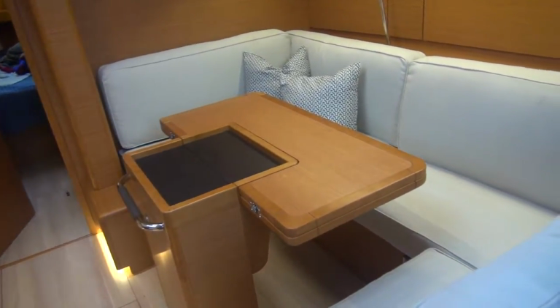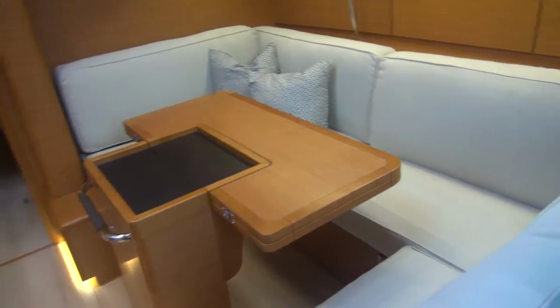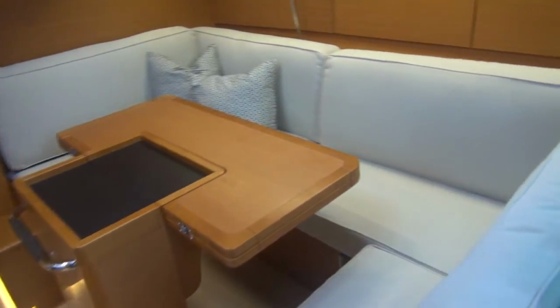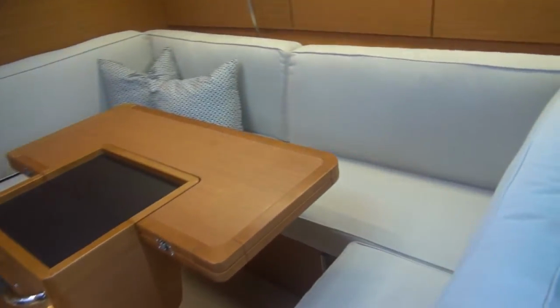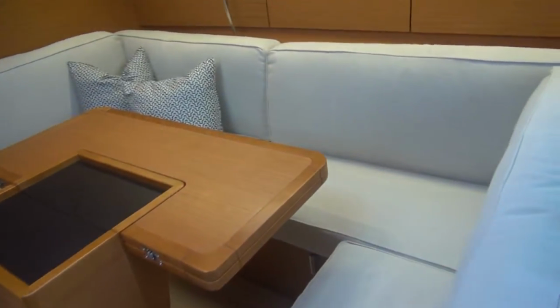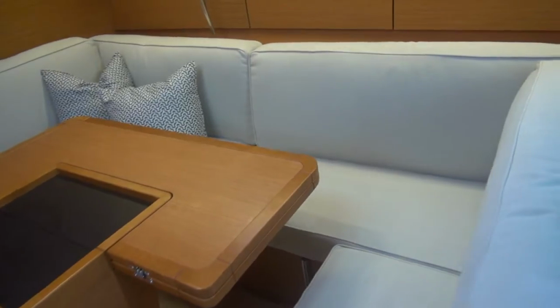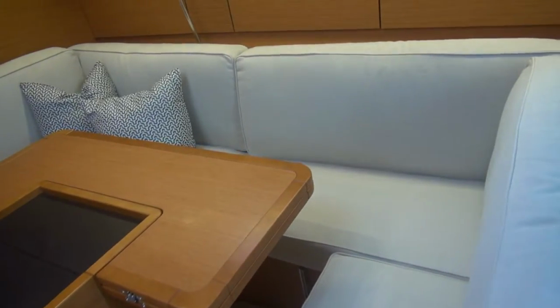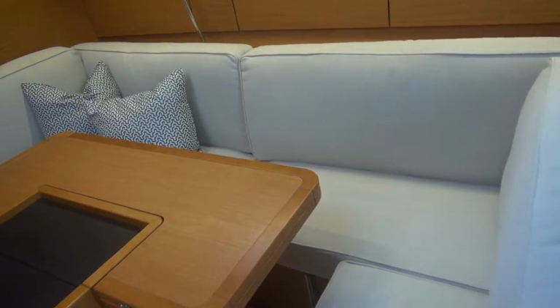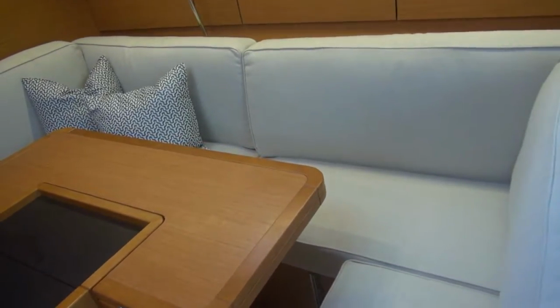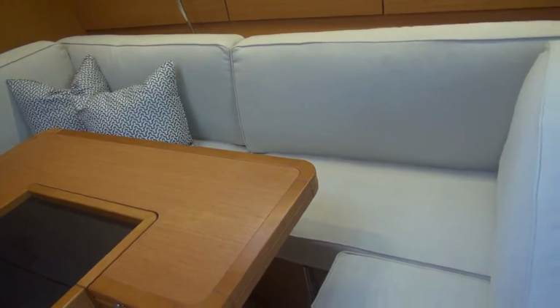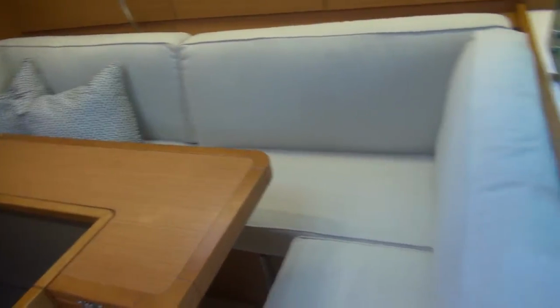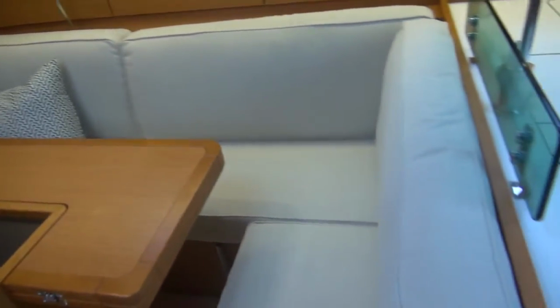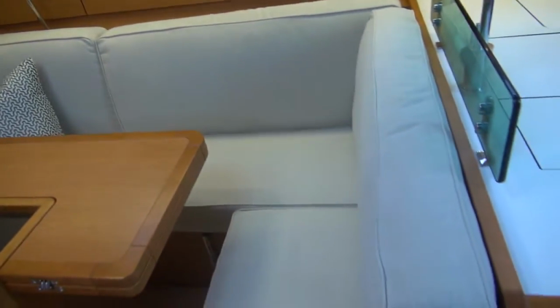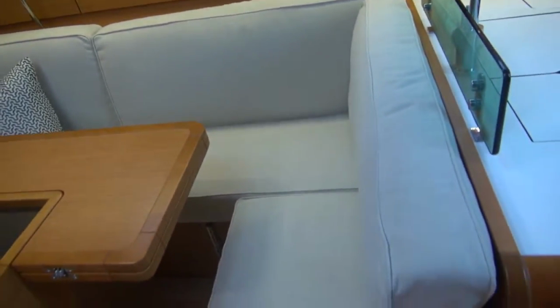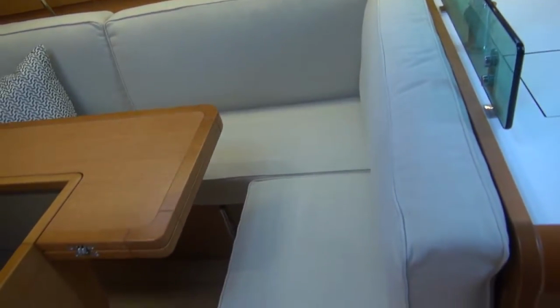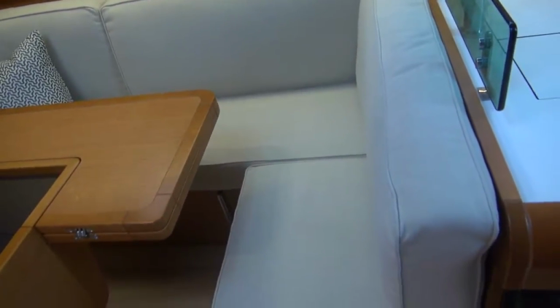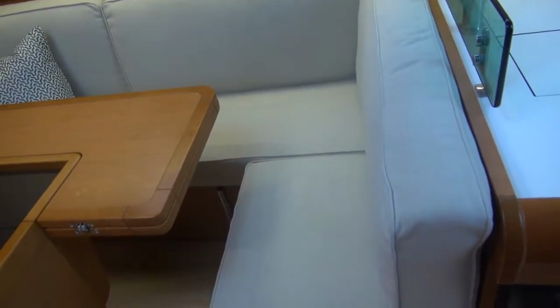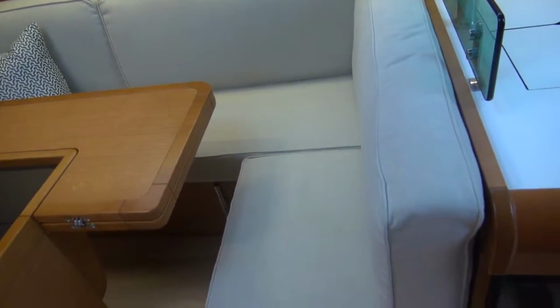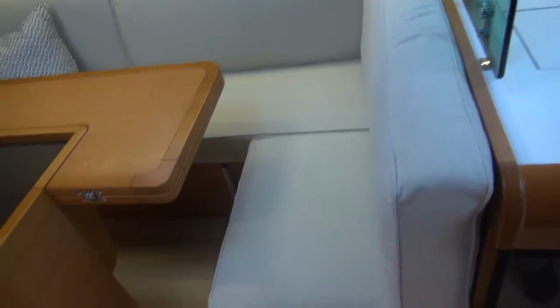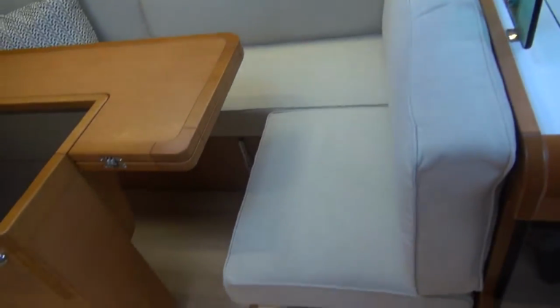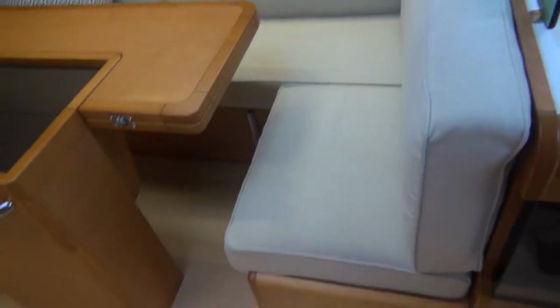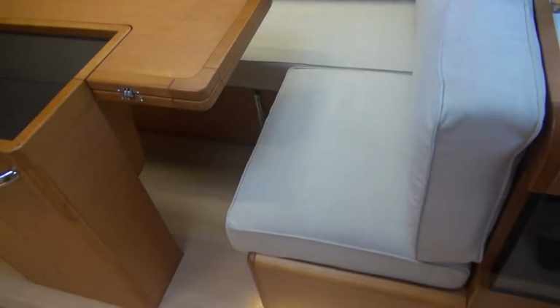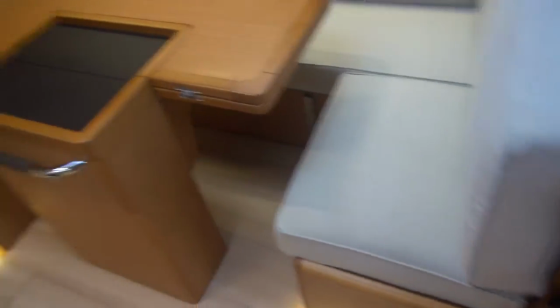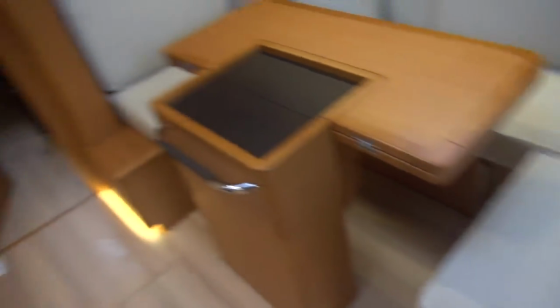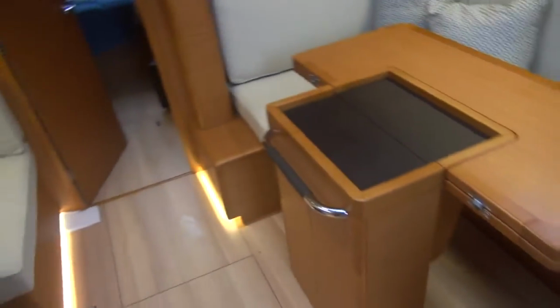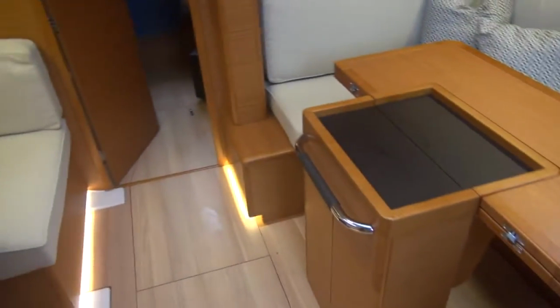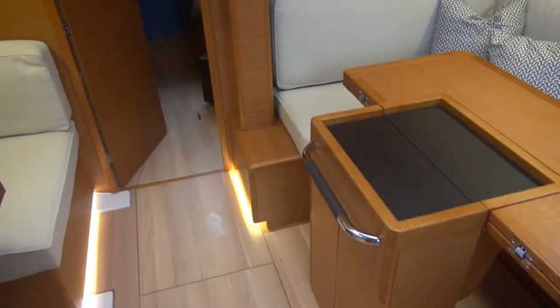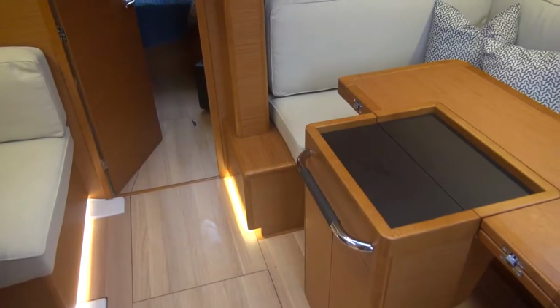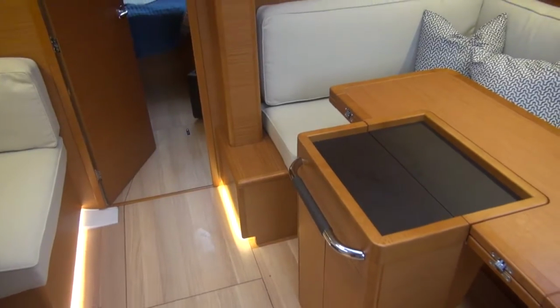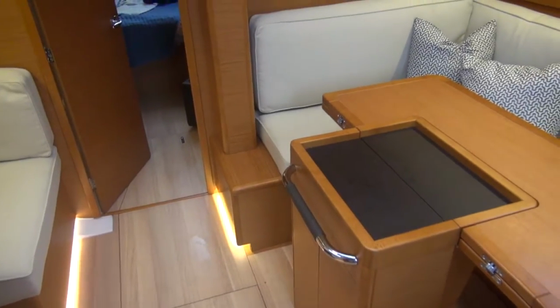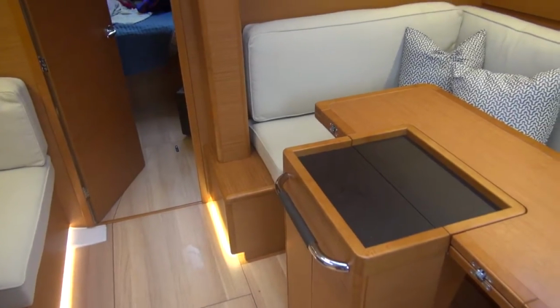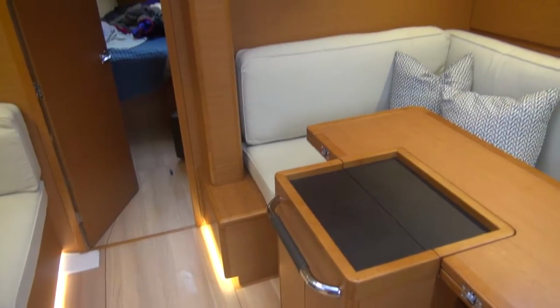If you had an air conditioner, it would go under the center seat. There's a hot water heater under this one, with storage here and storage on the forward one.